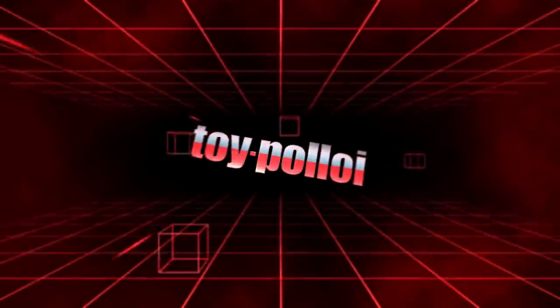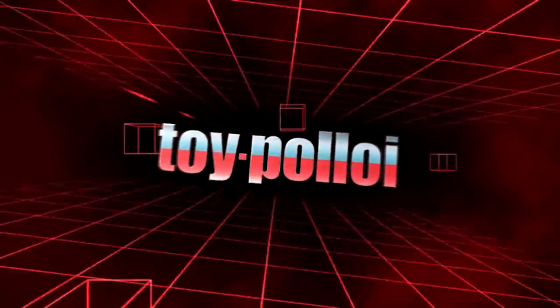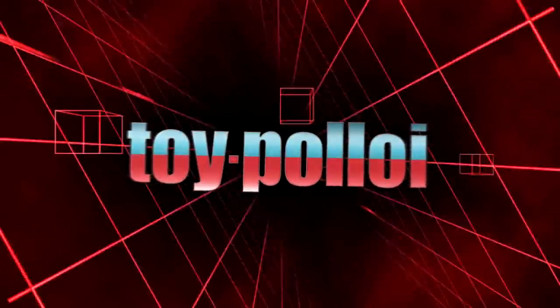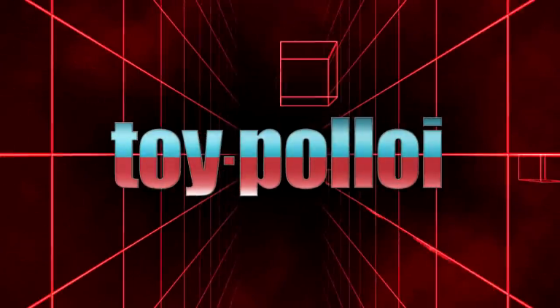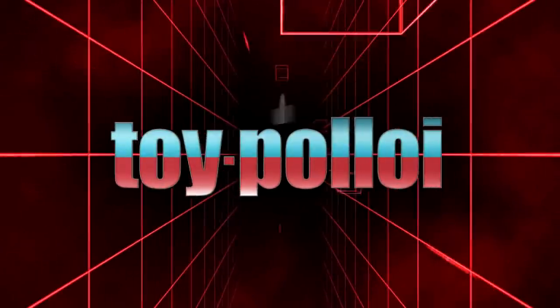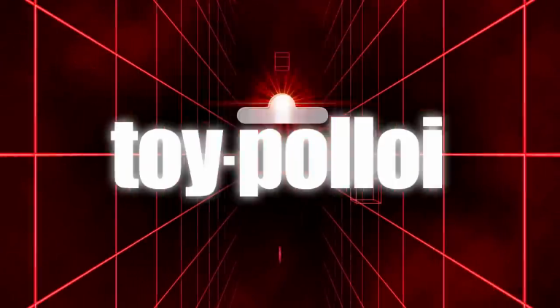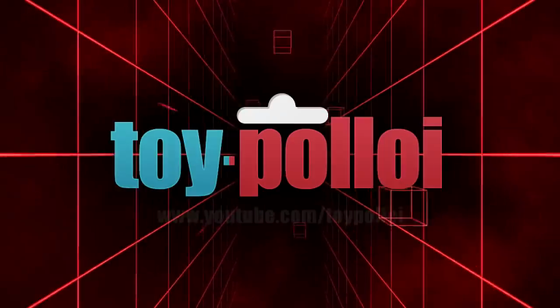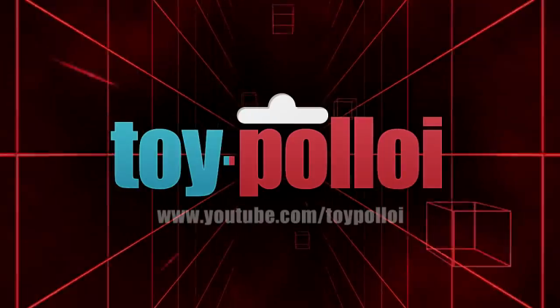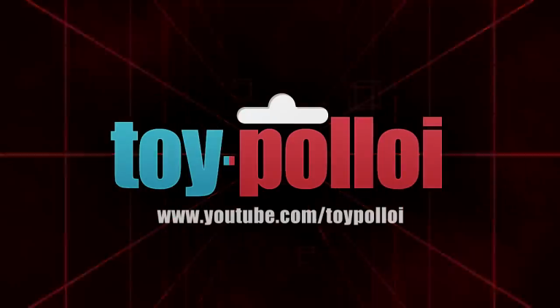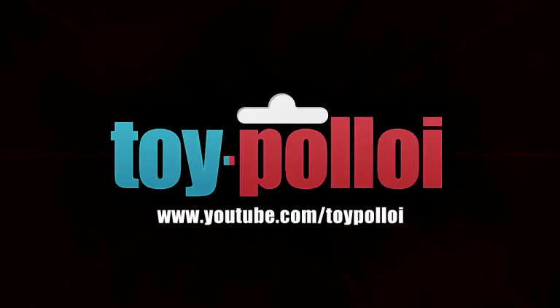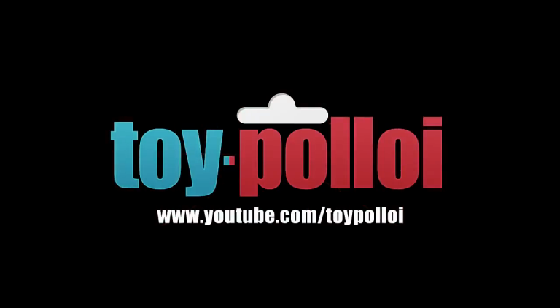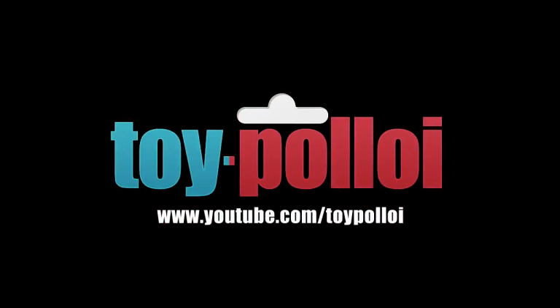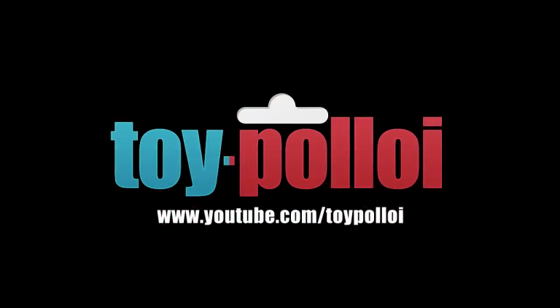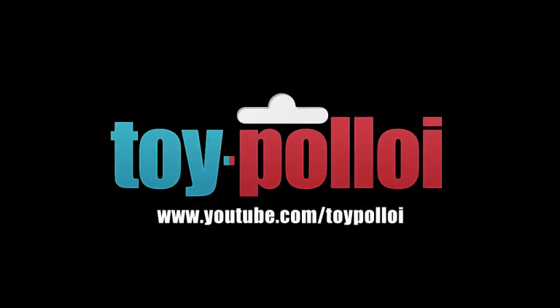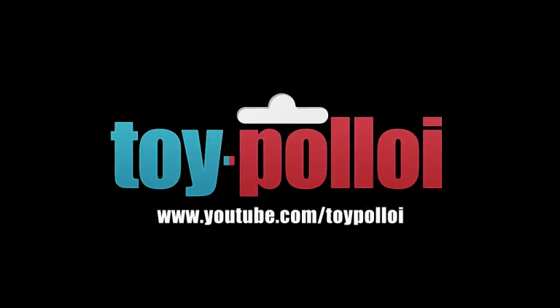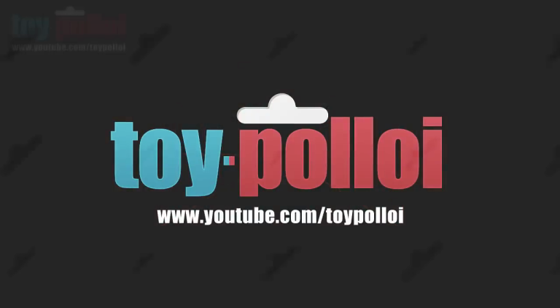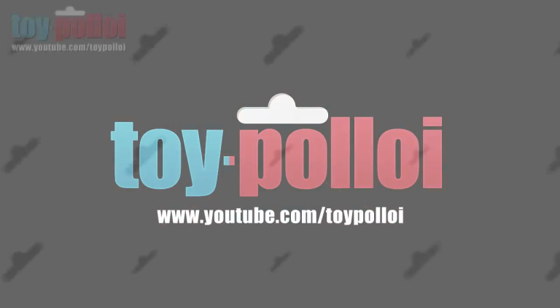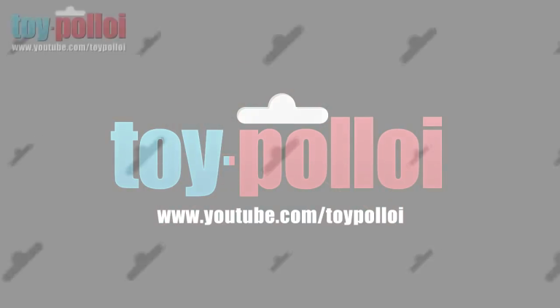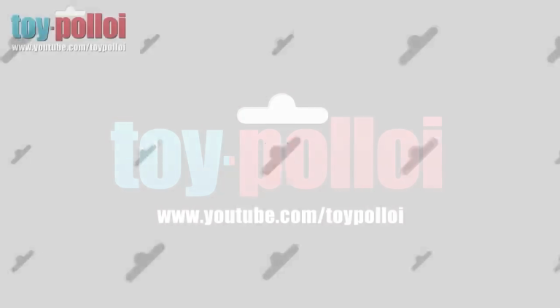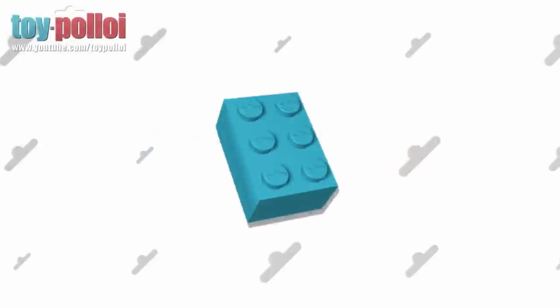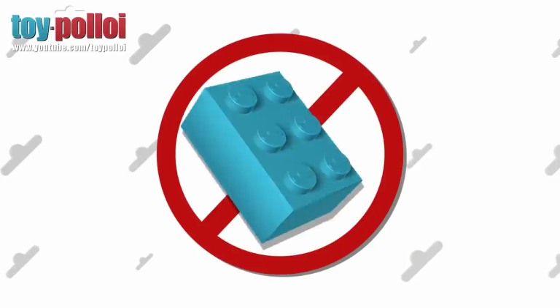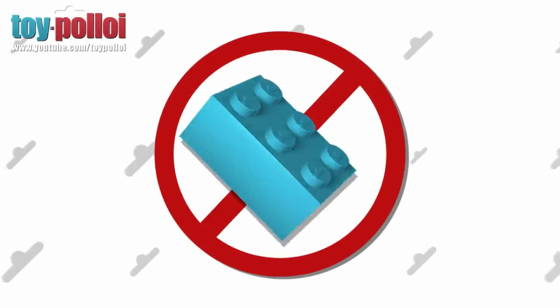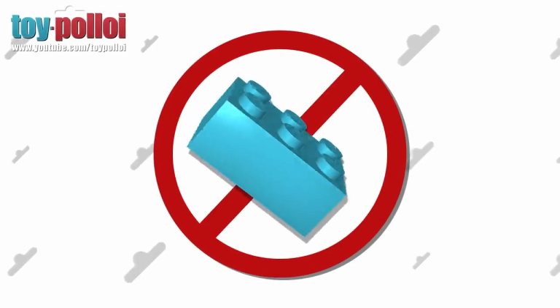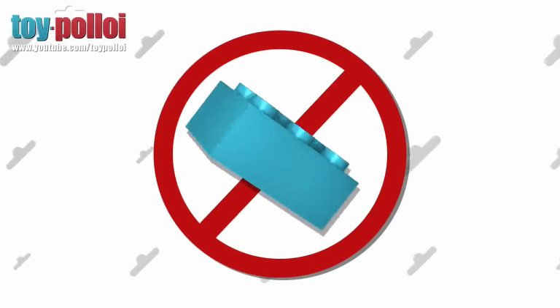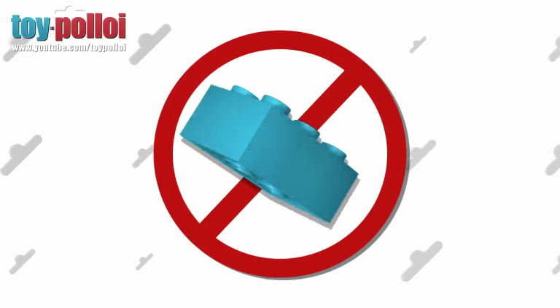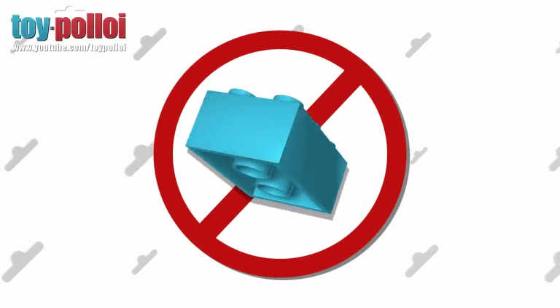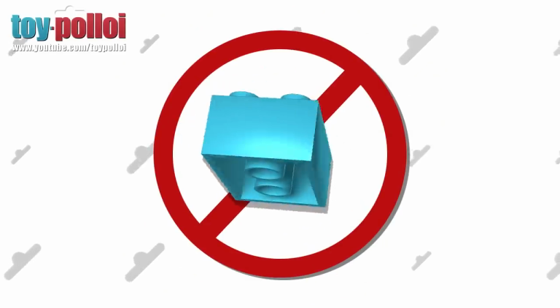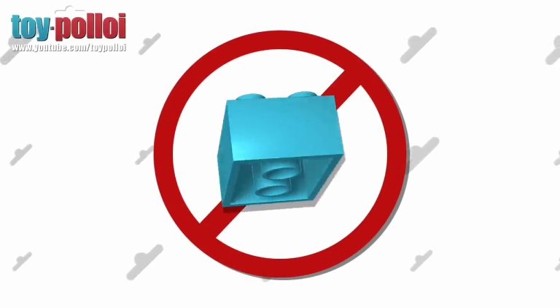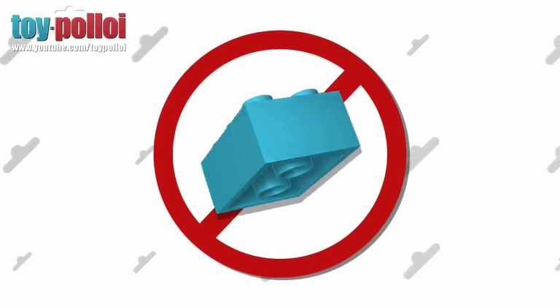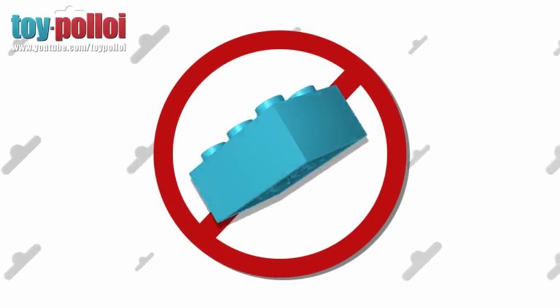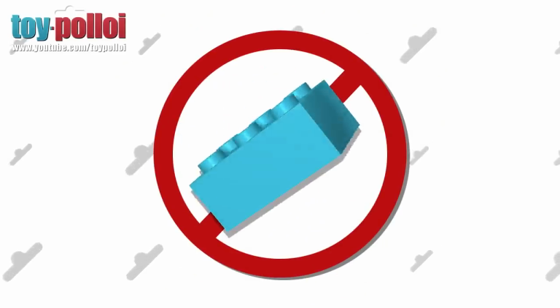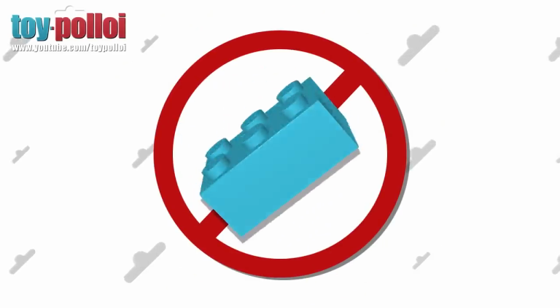Welcome to Toy Palloy. No Legos were harmed in the making of this video.